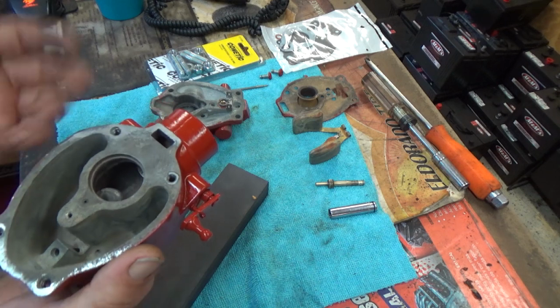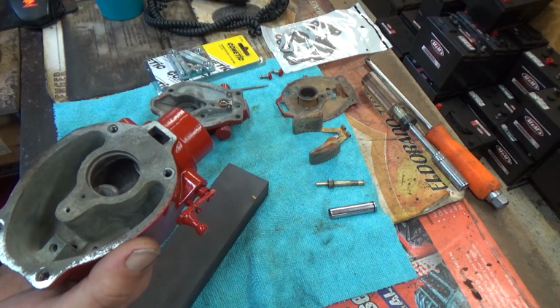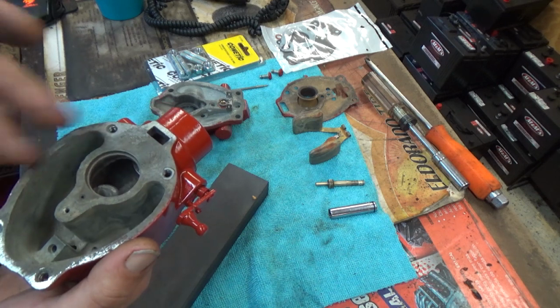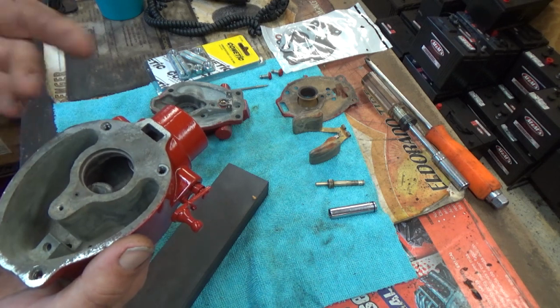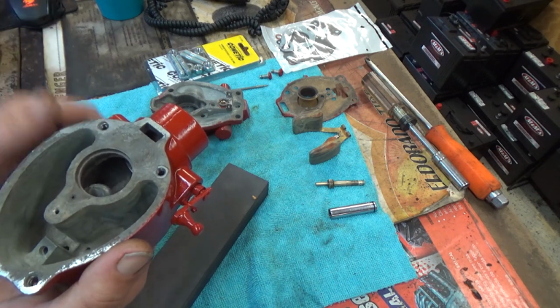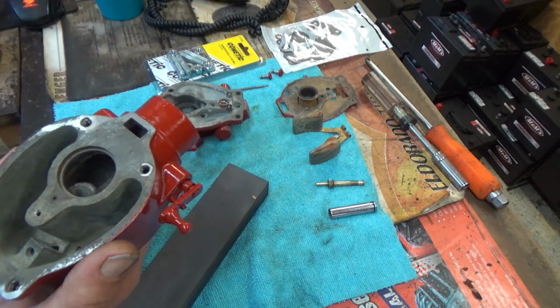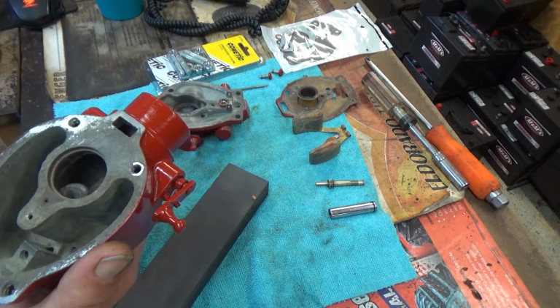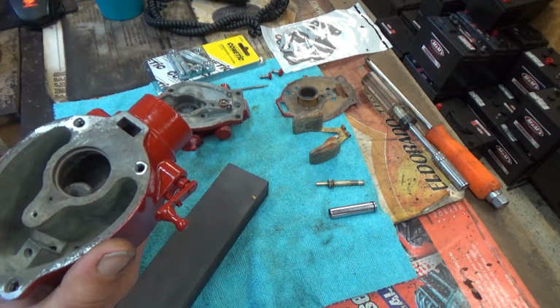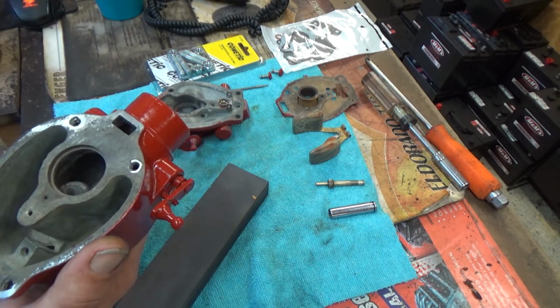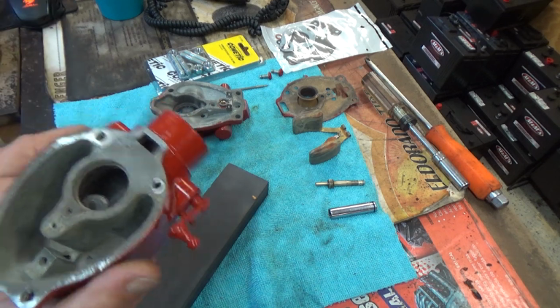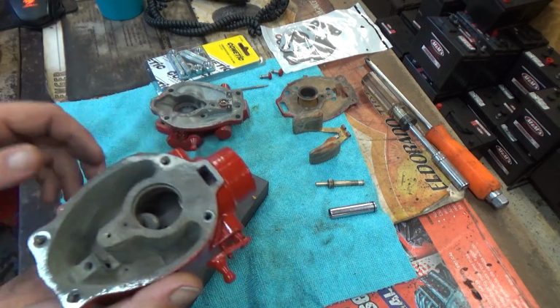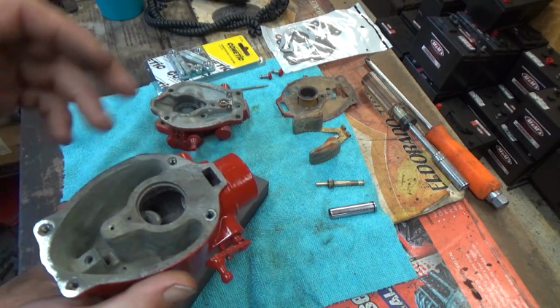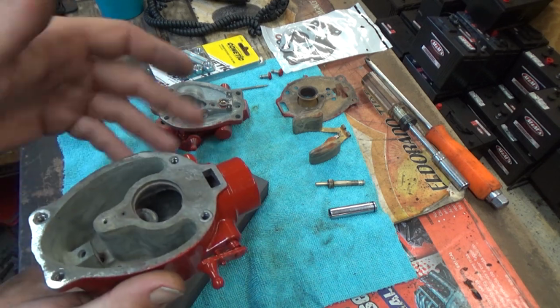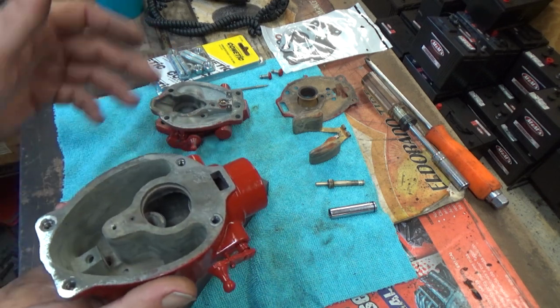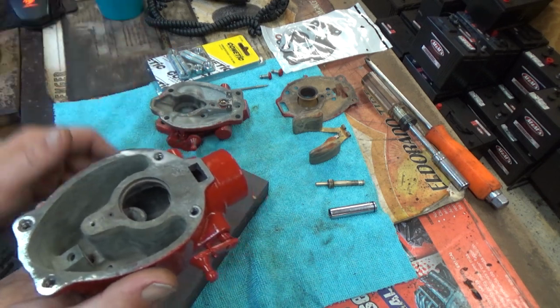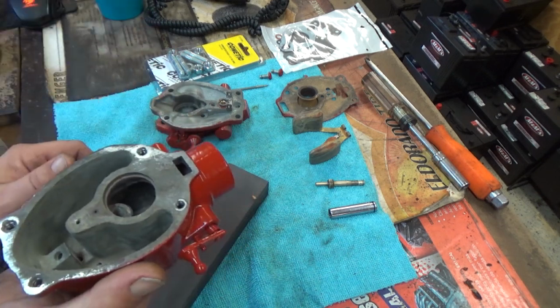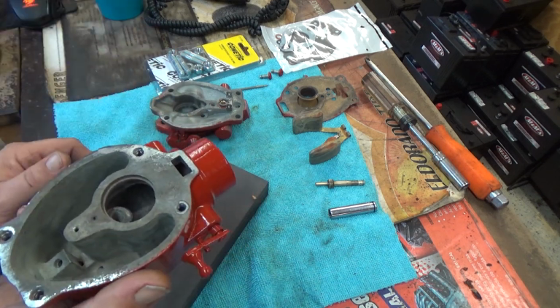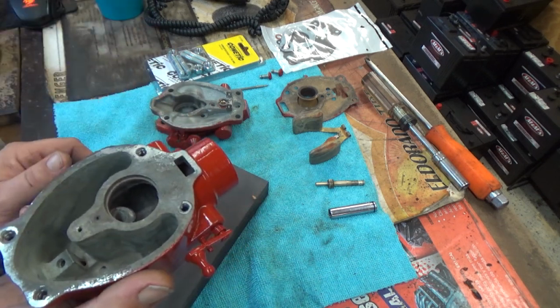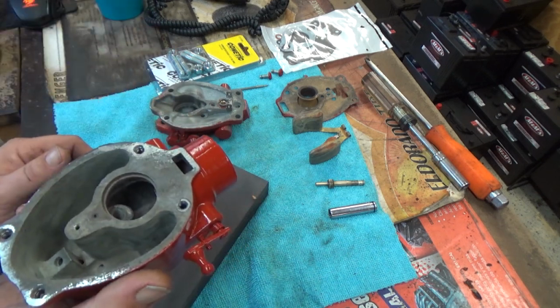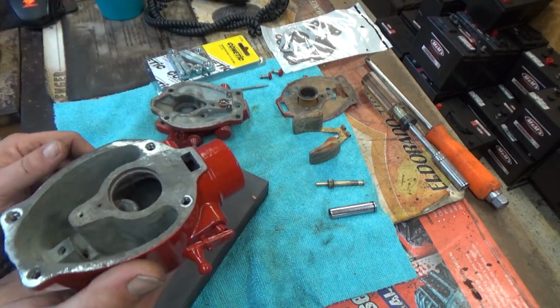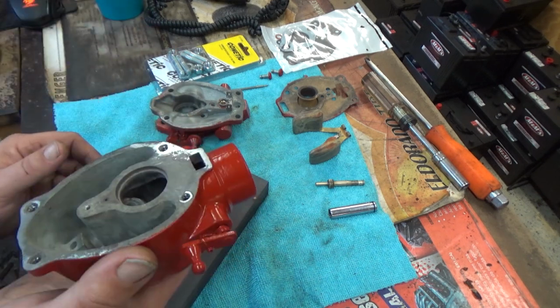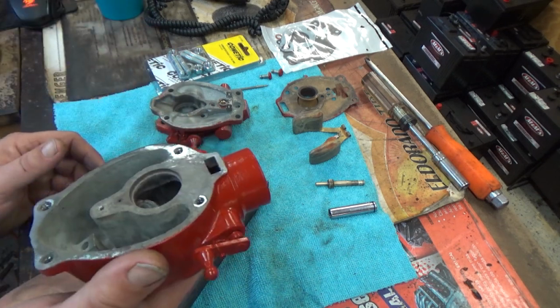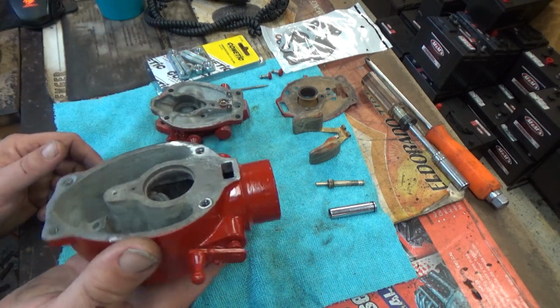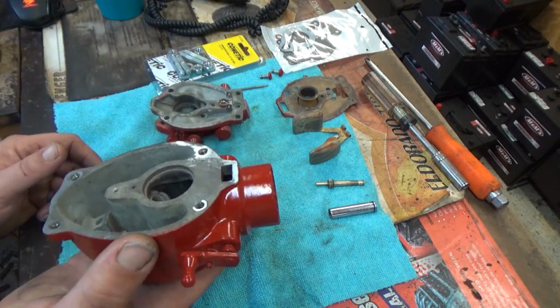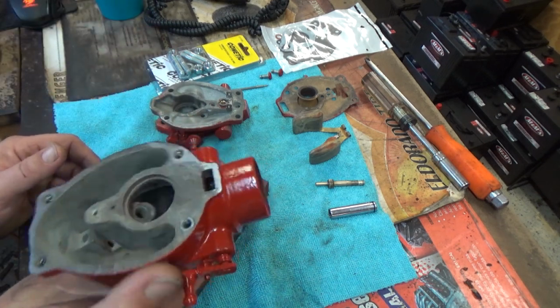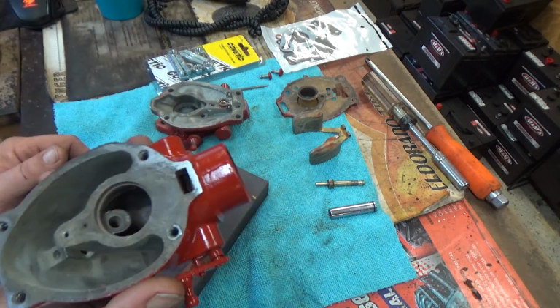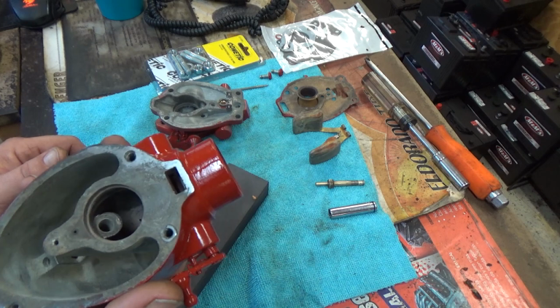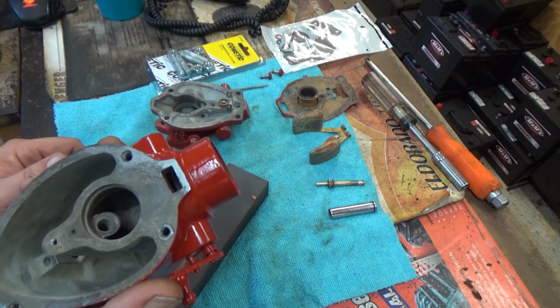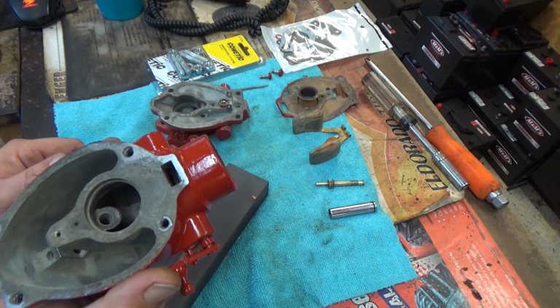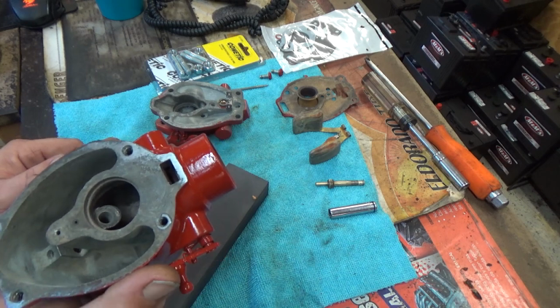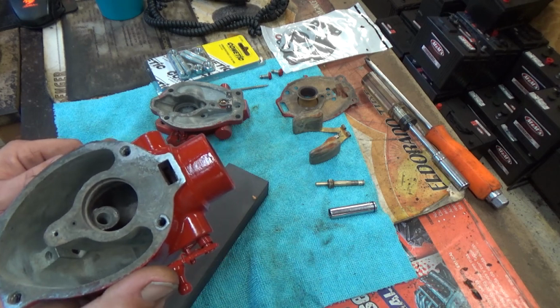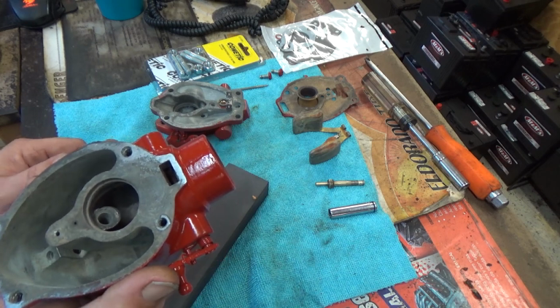So when we come back, we'll have all this polished up and we'll move on to the next couple of steps on putting this carburetor back together.